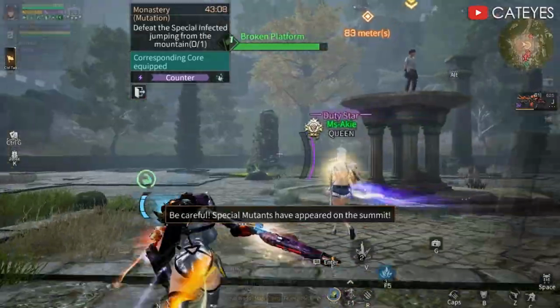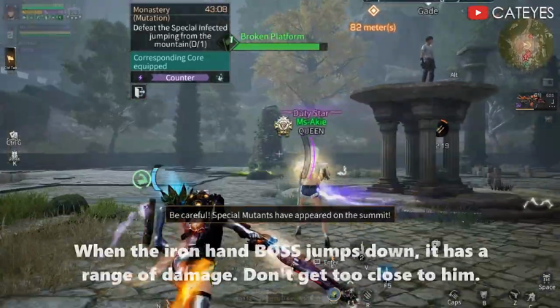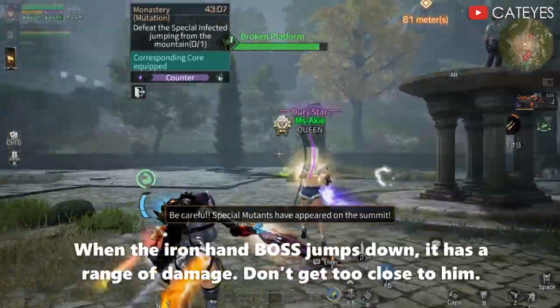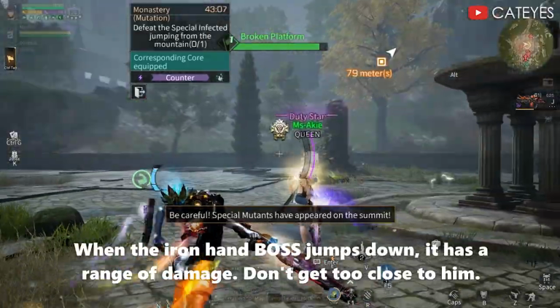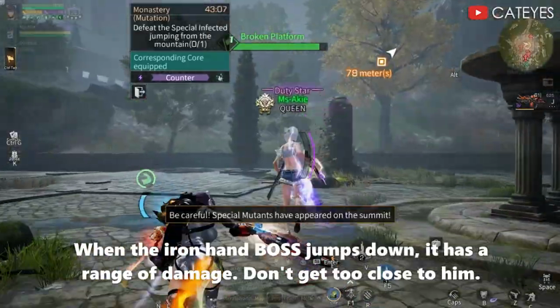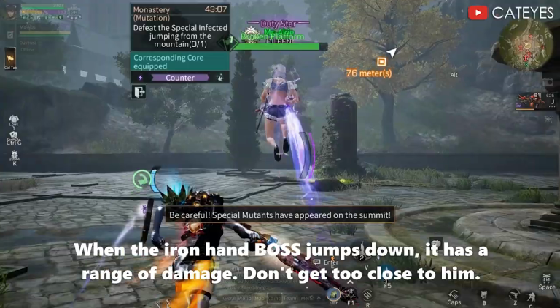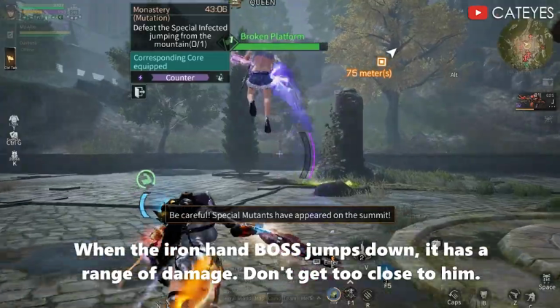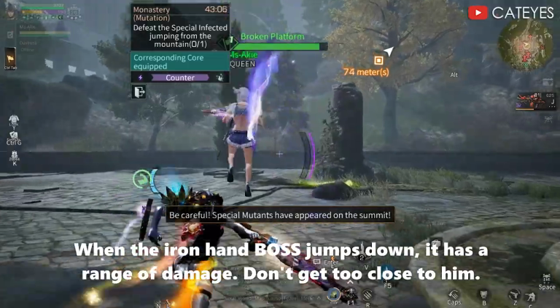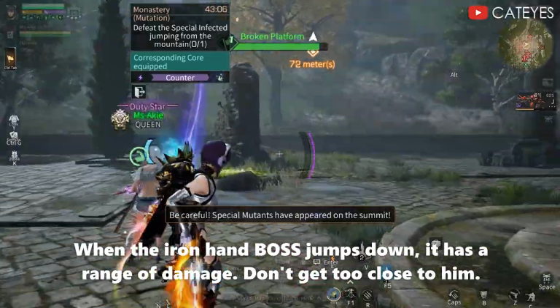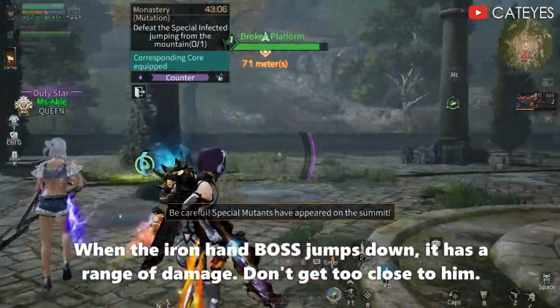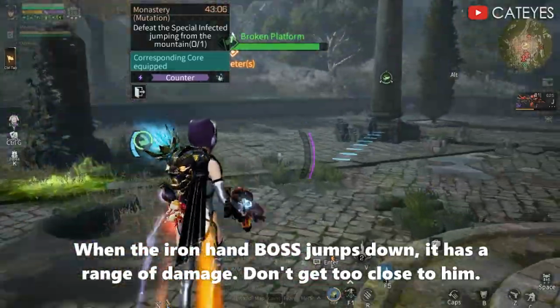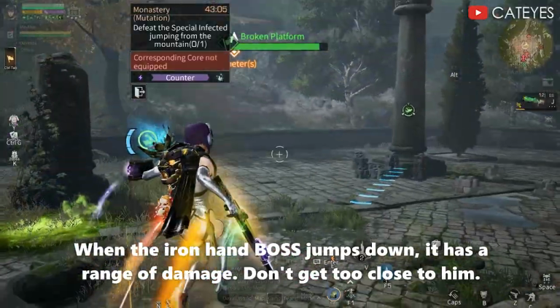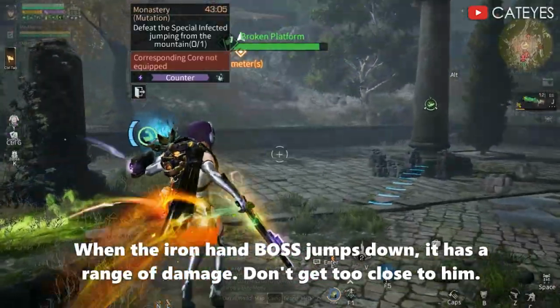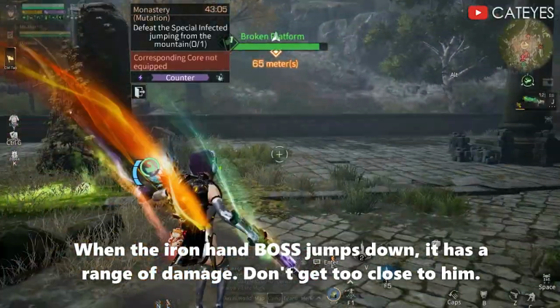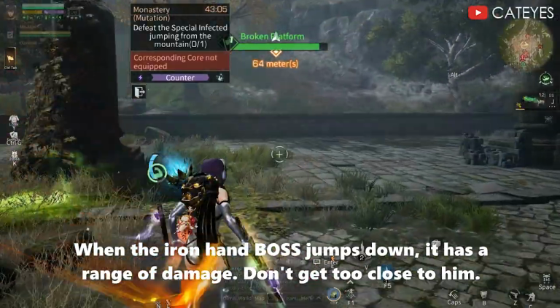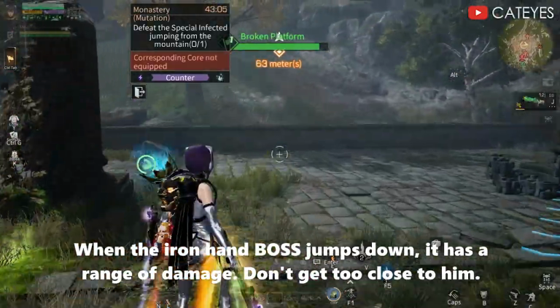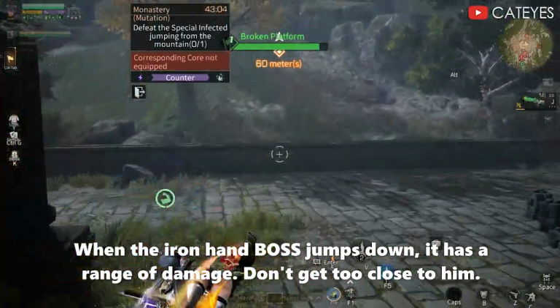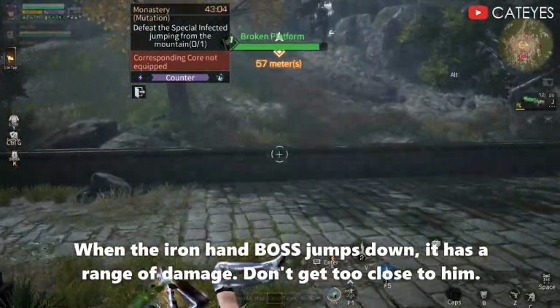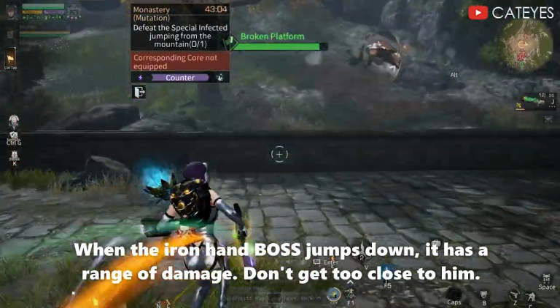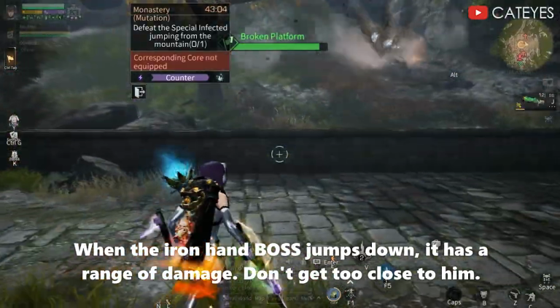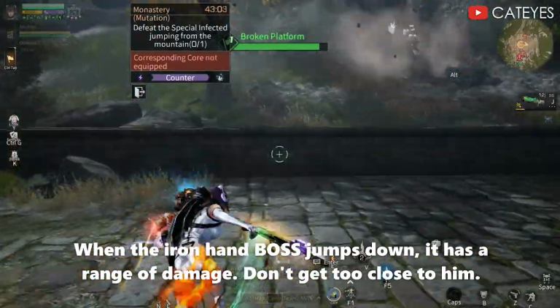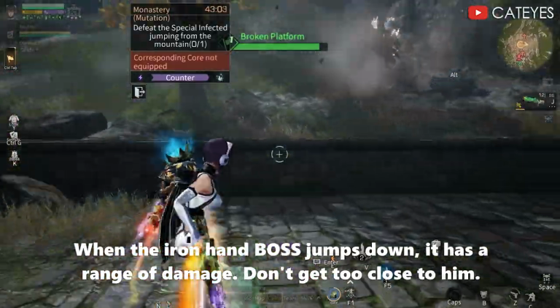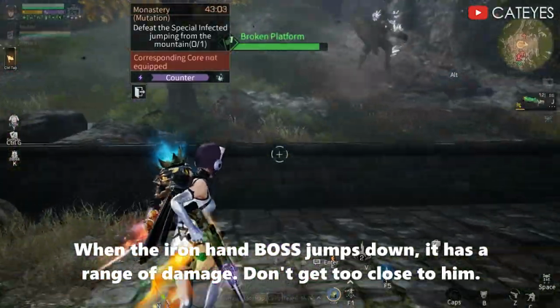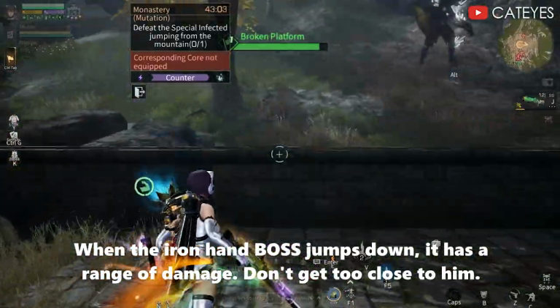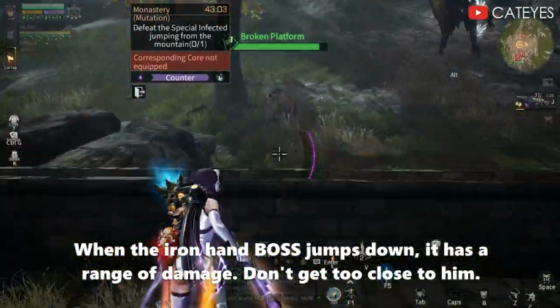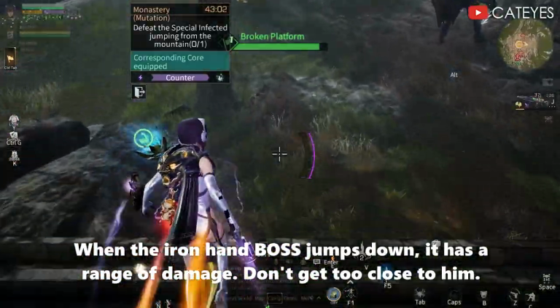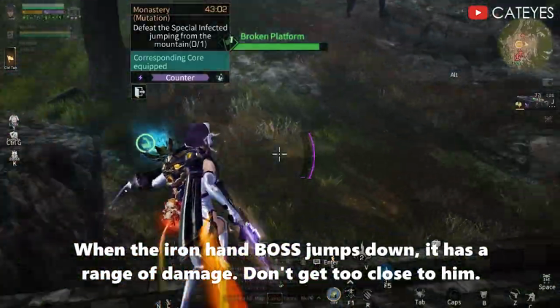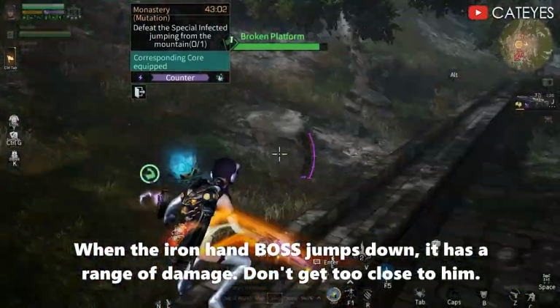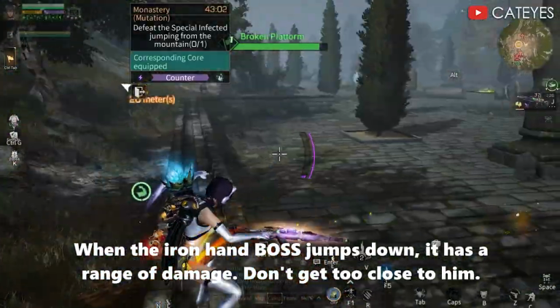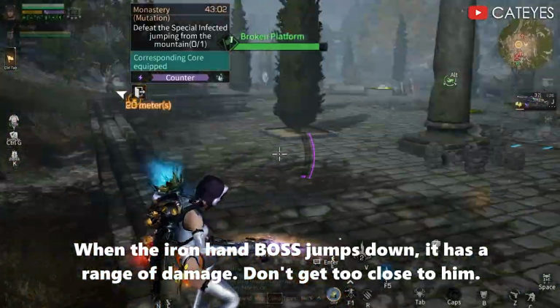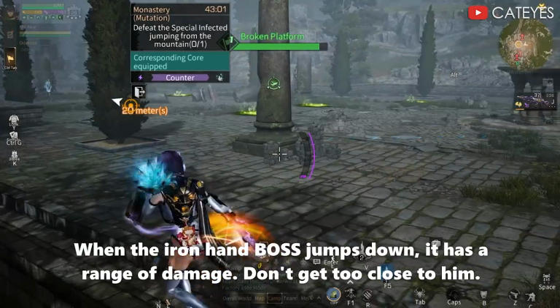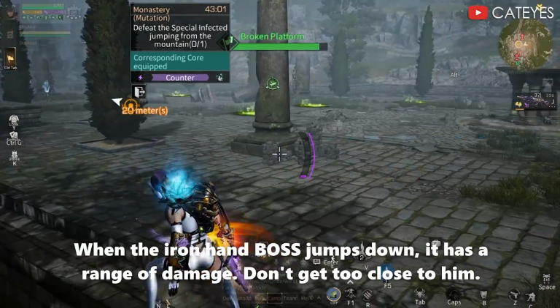When the Iron Hand boss jumps down, it has a range of damage. Don't get too close to him.